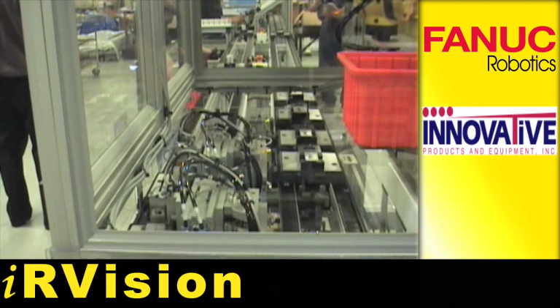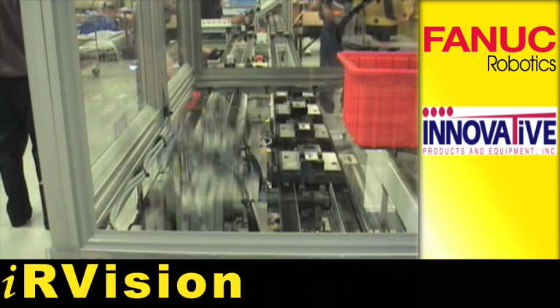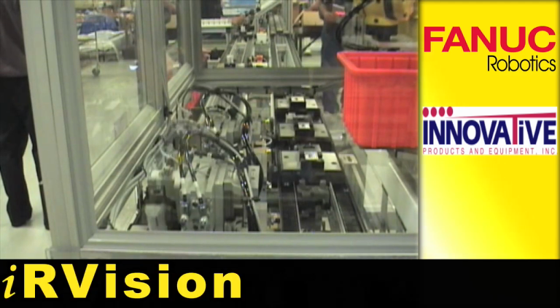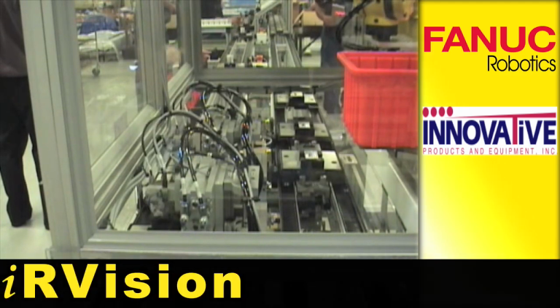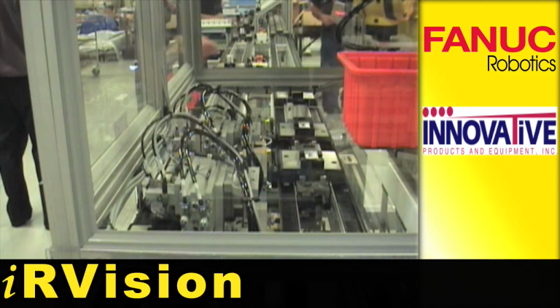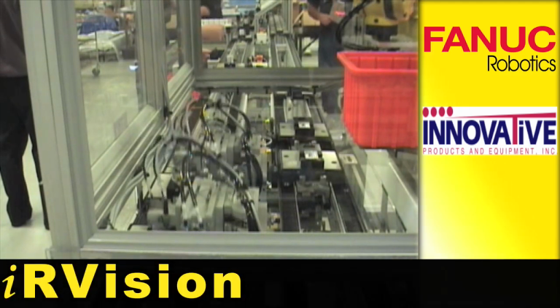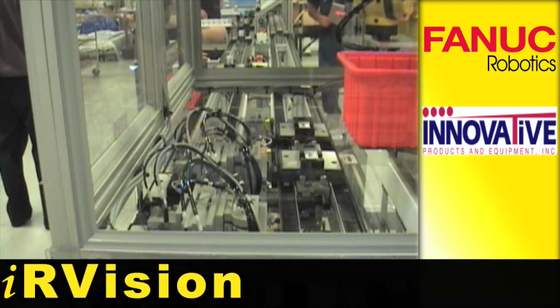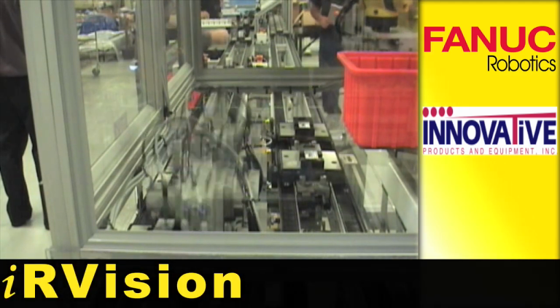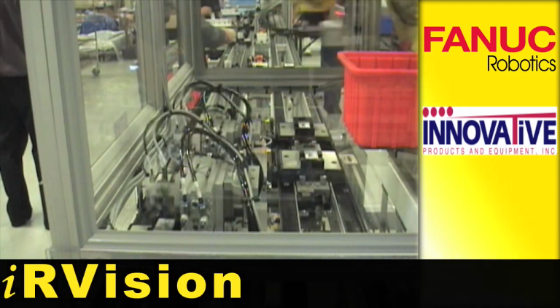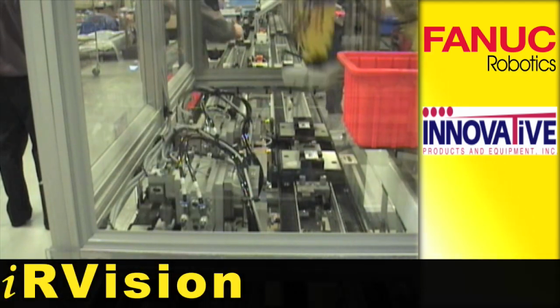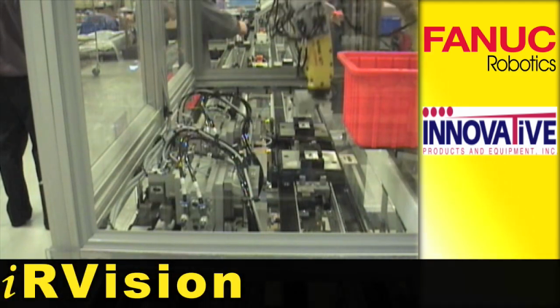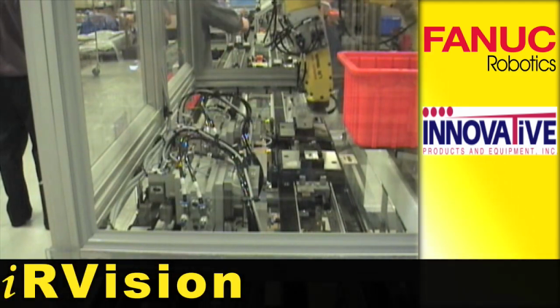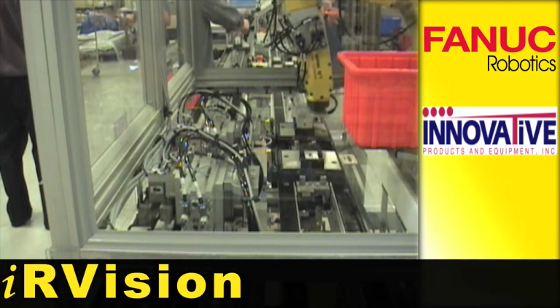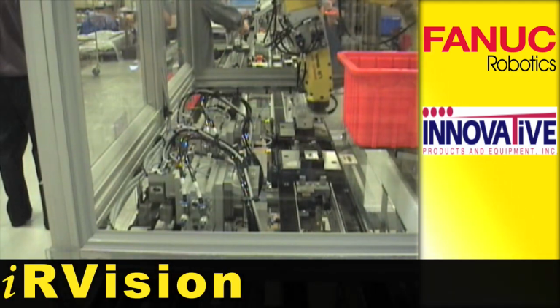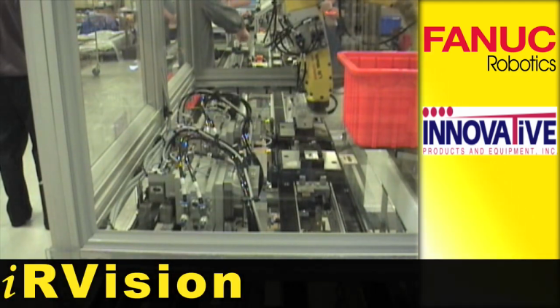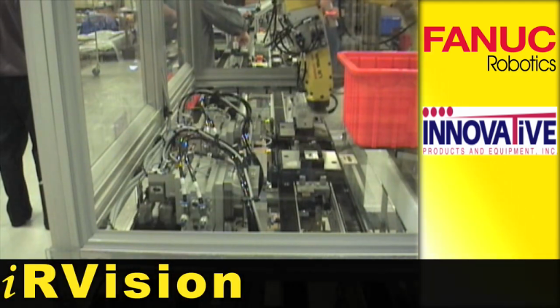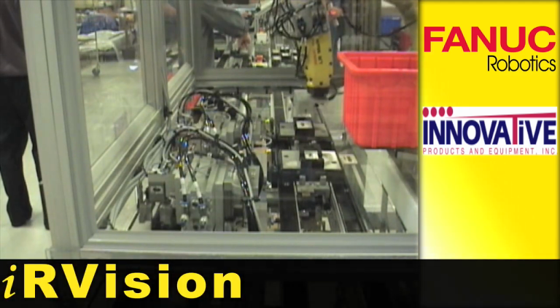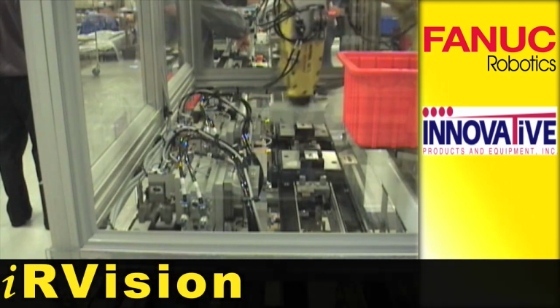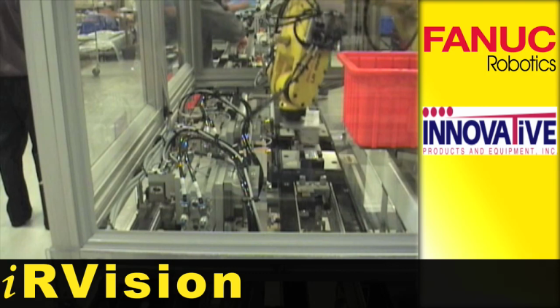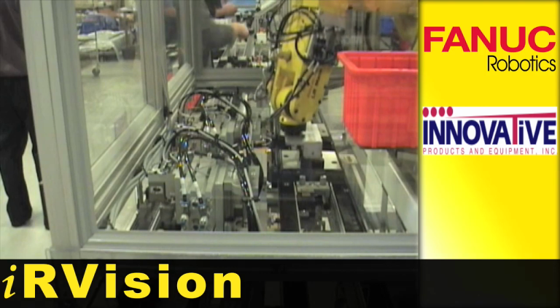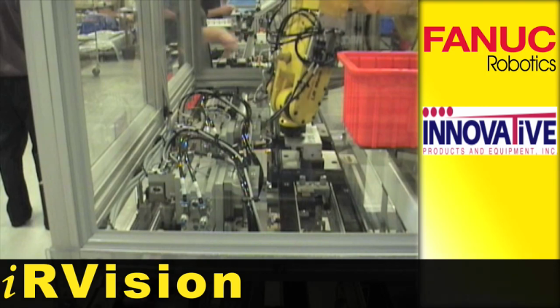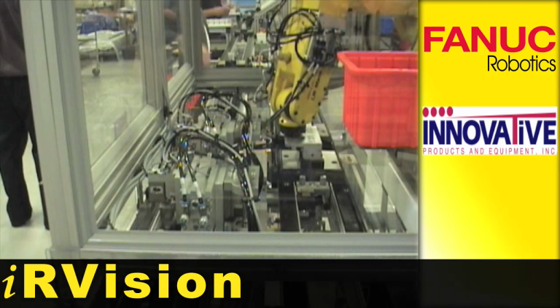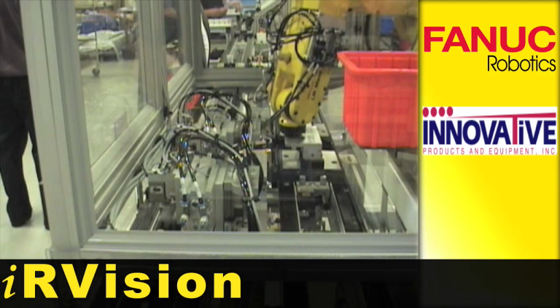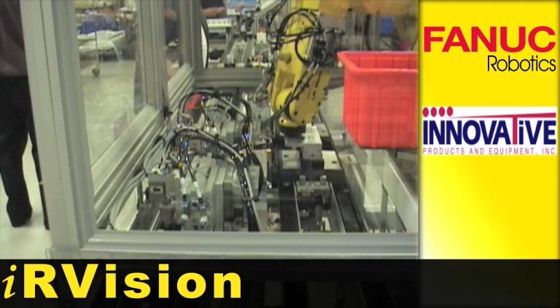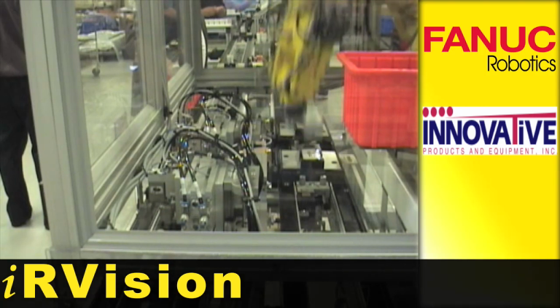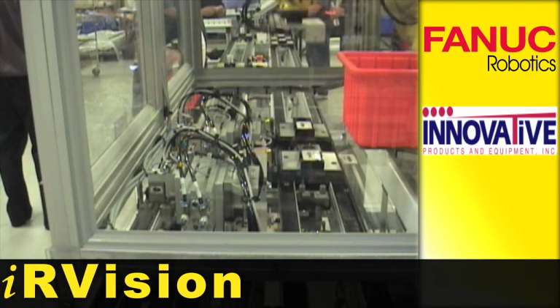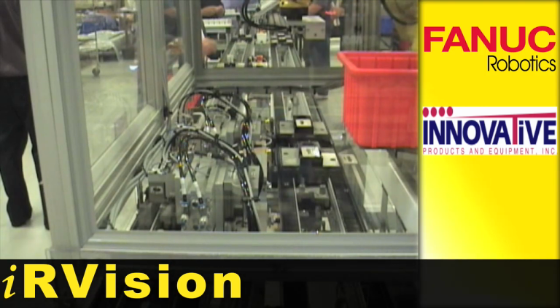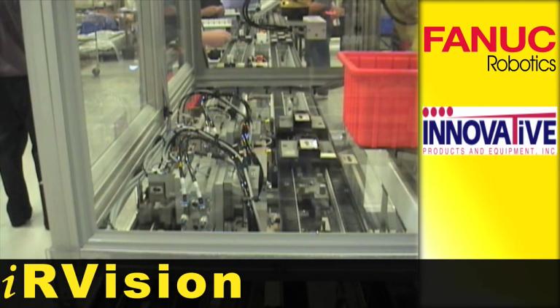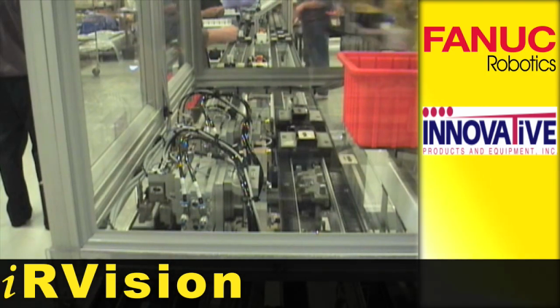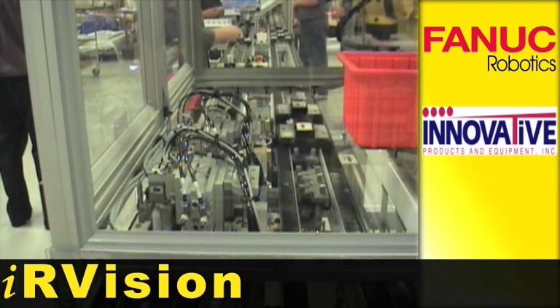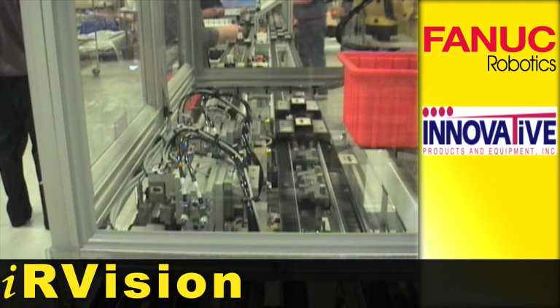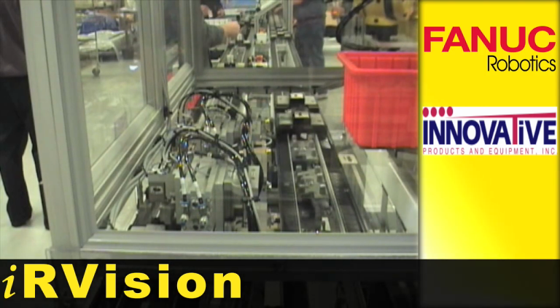The camera is mounted directly above the feed slide, where a snapshot is taken of the two pads over the red backlight.